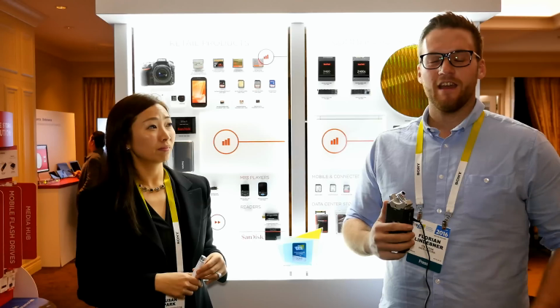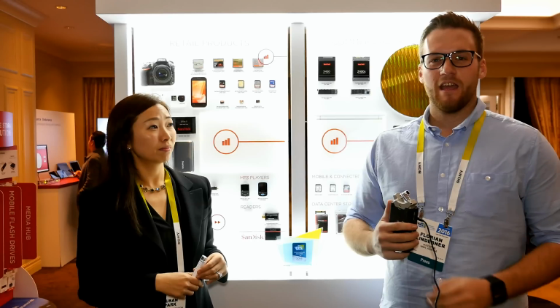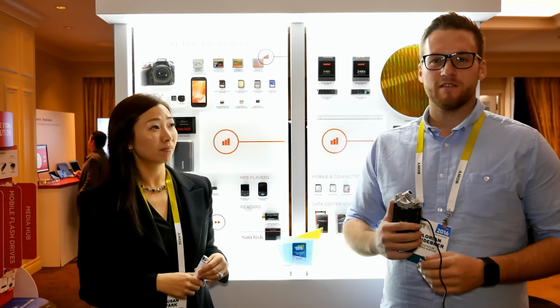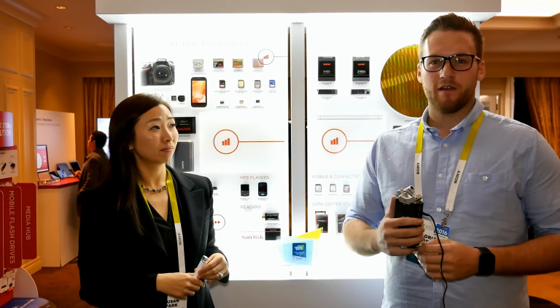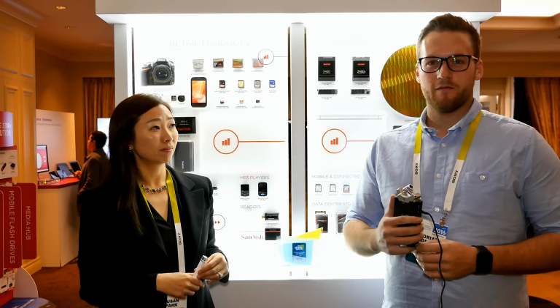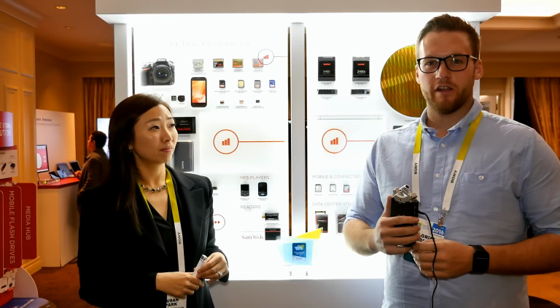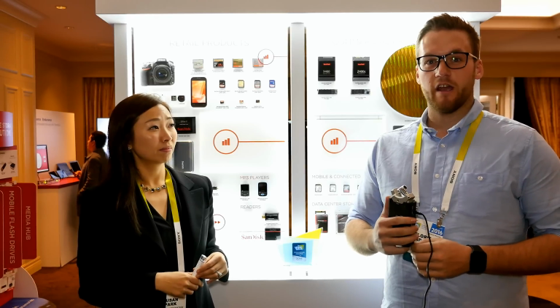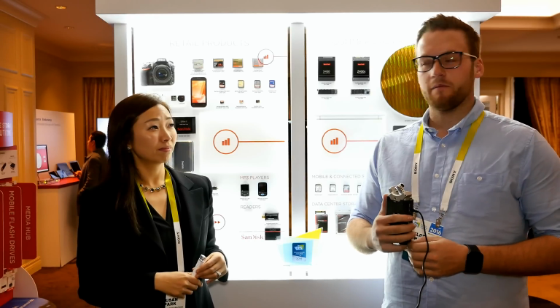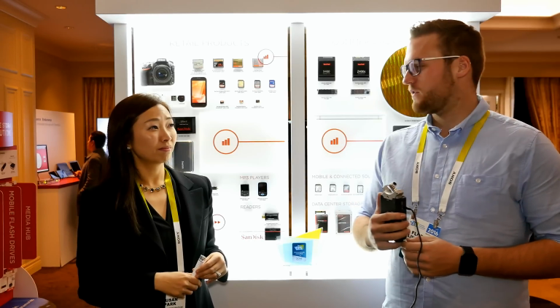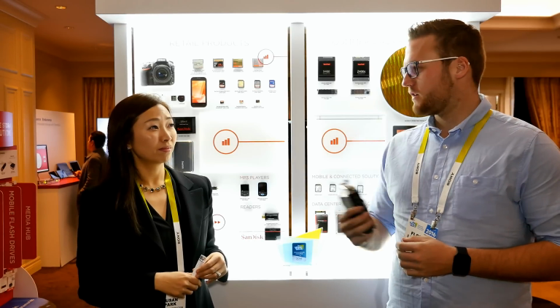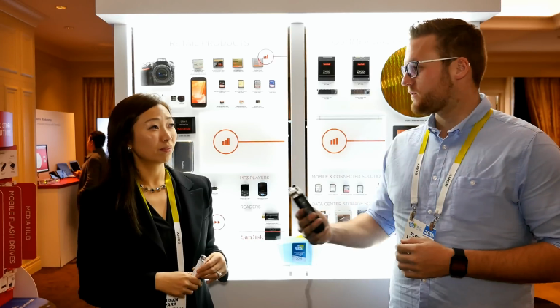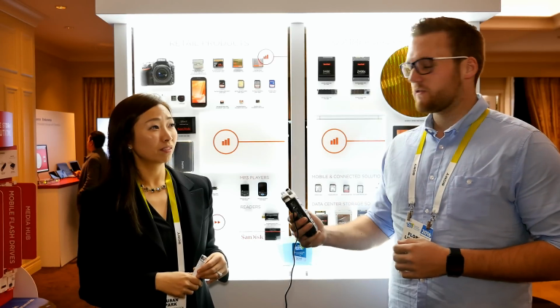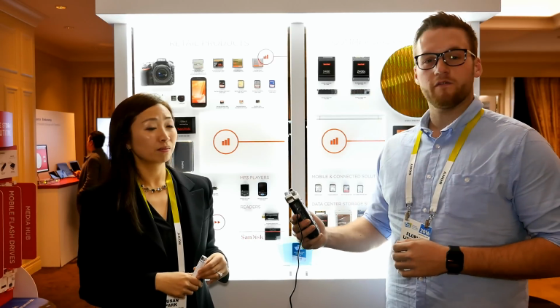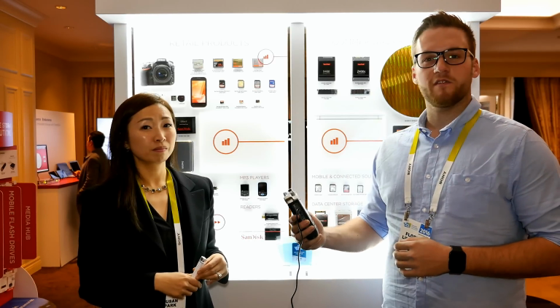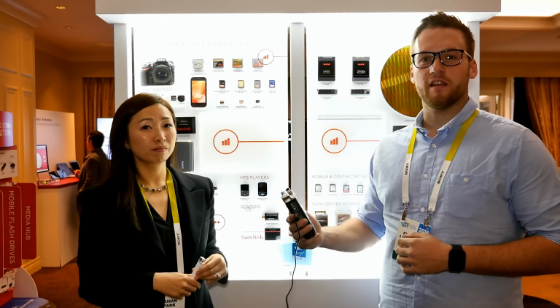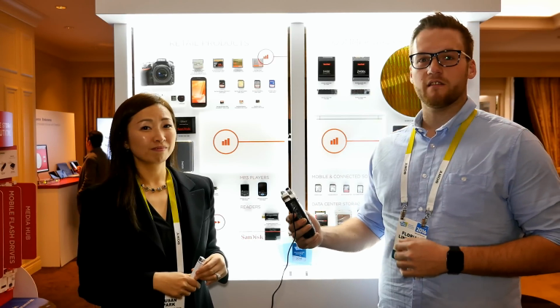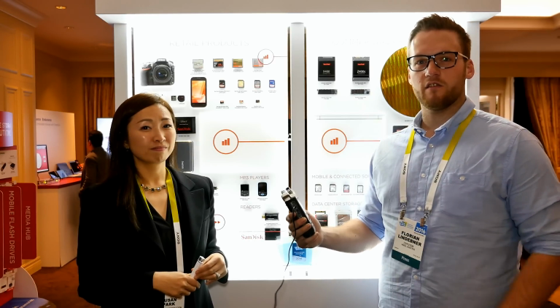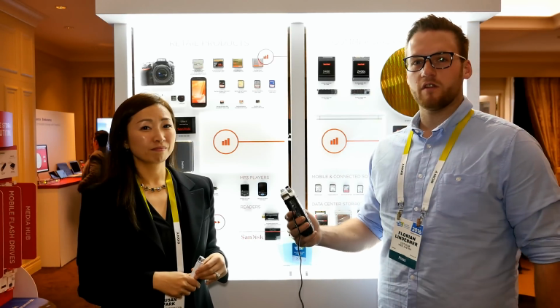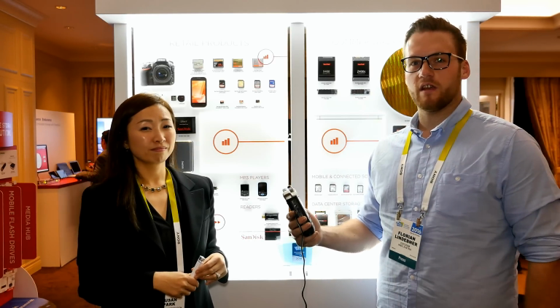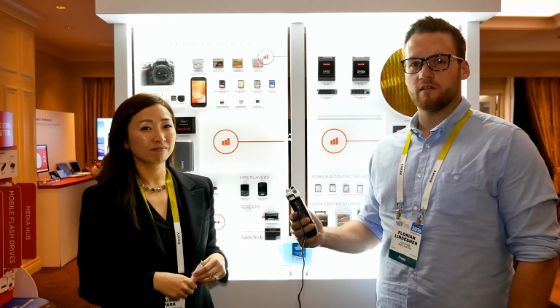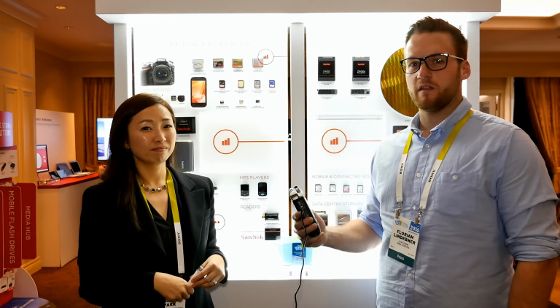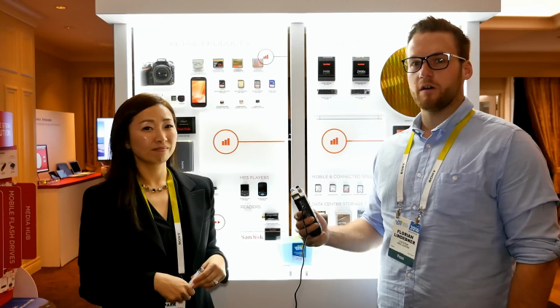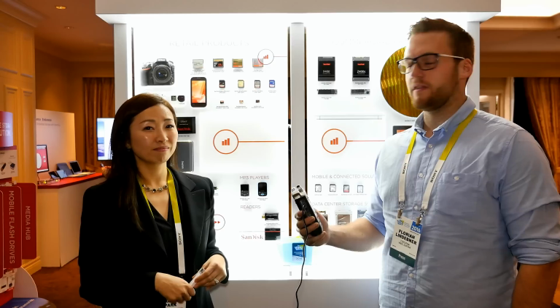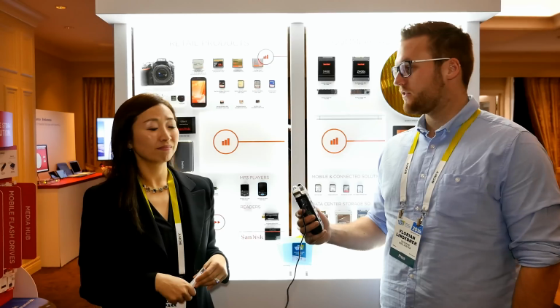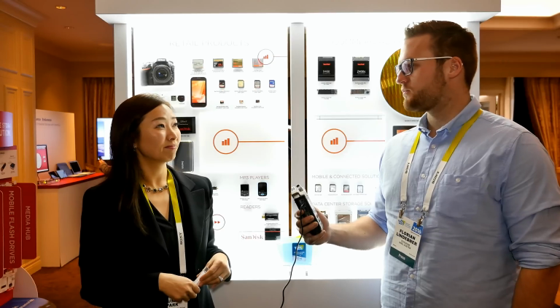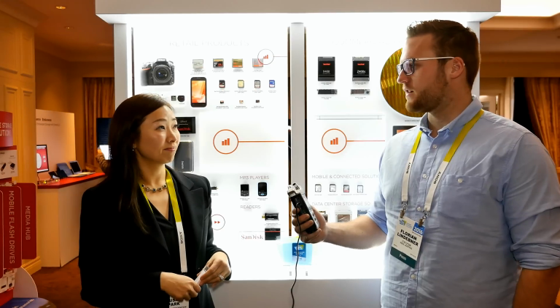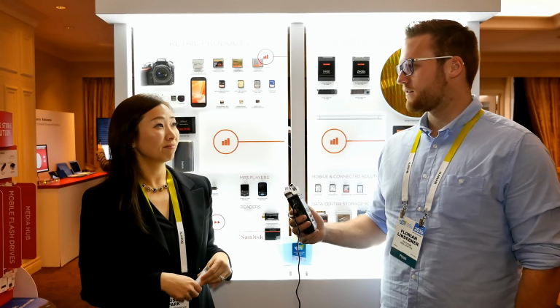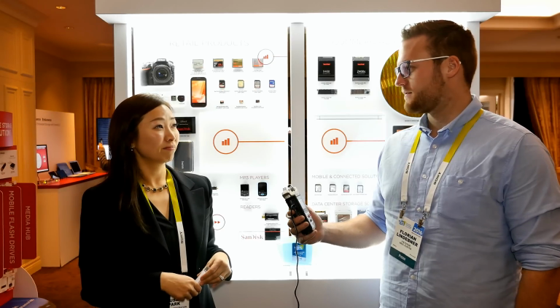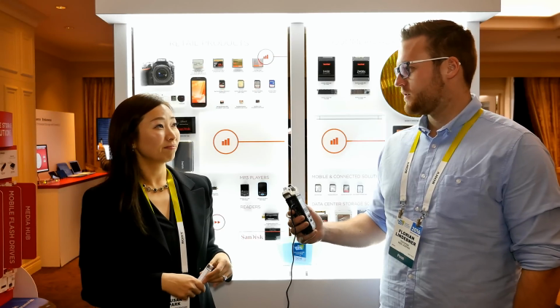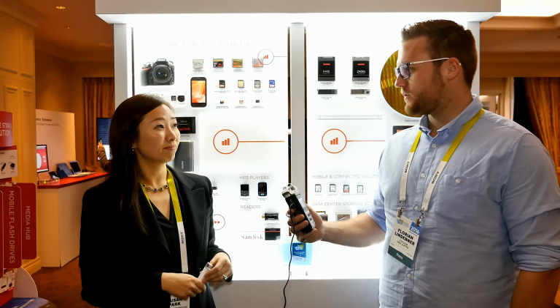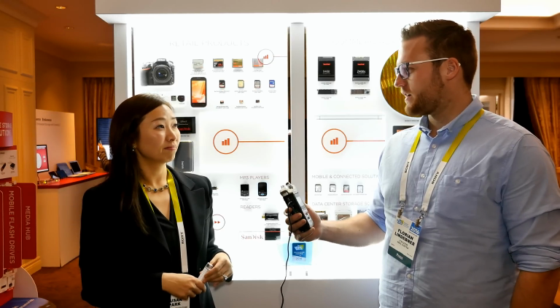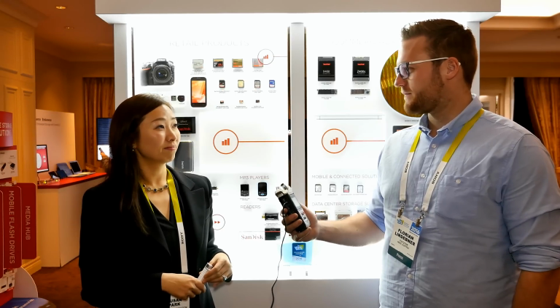Hey, what's up guys, Flo here, and I'm here with Susan from SanDisk. She's going to tell us a bit about their new products. What do you have?